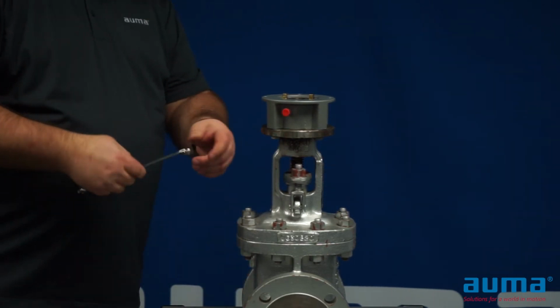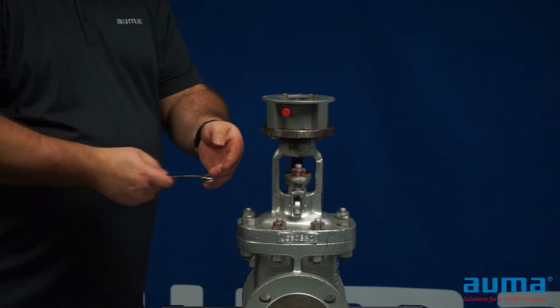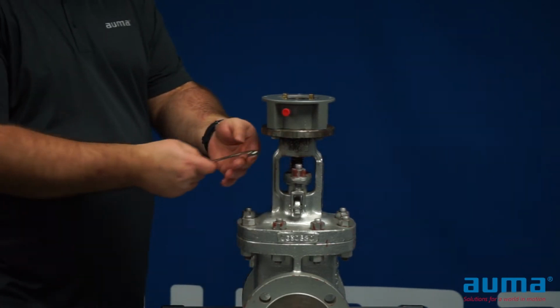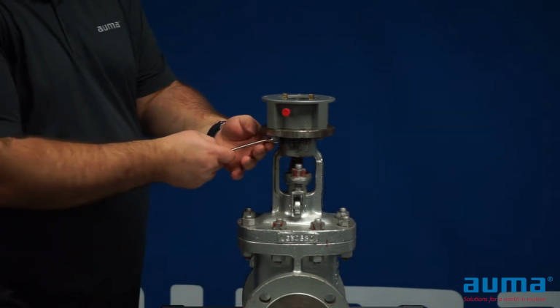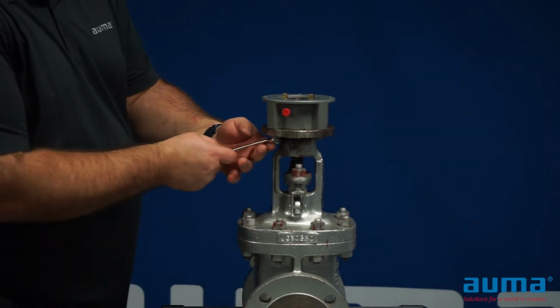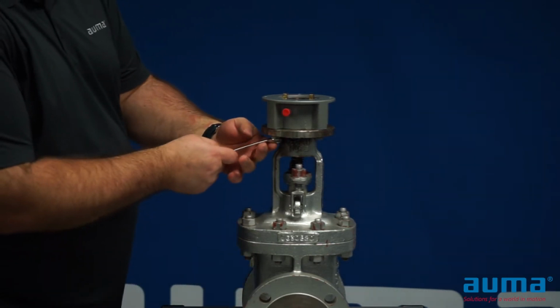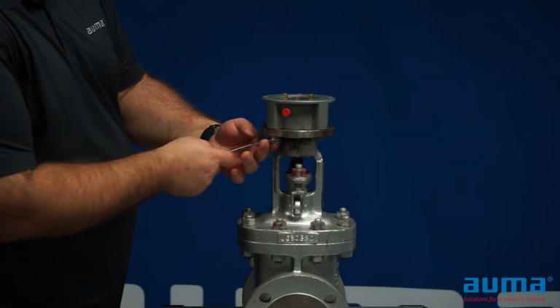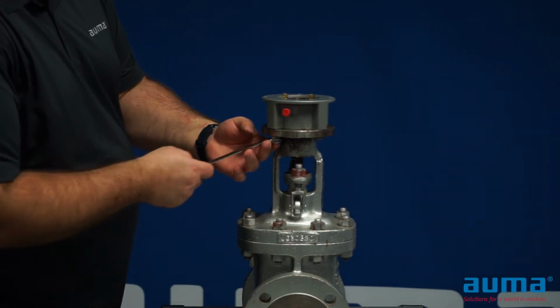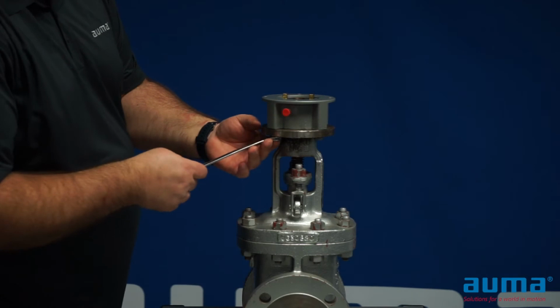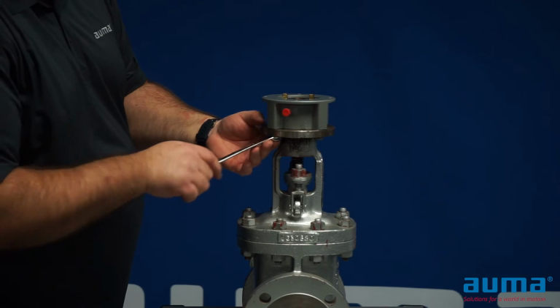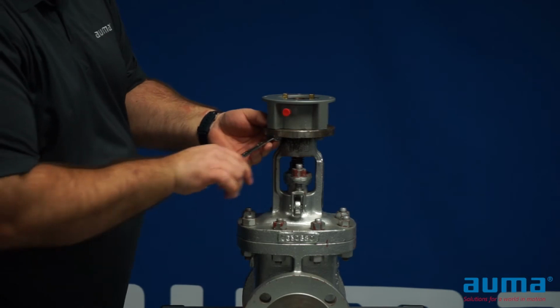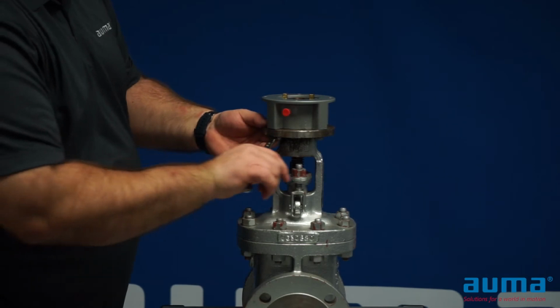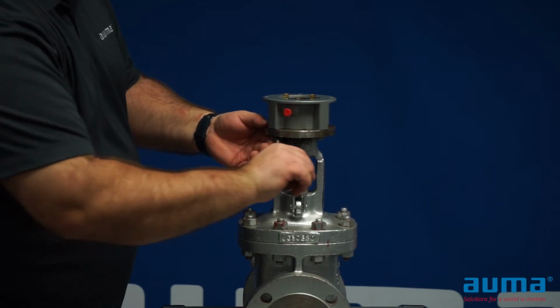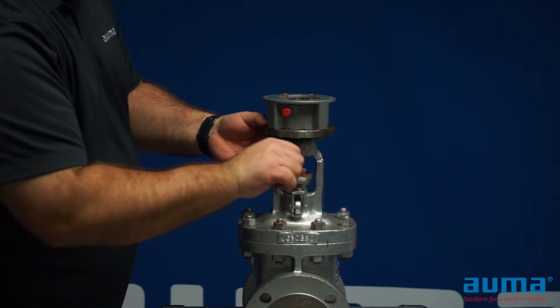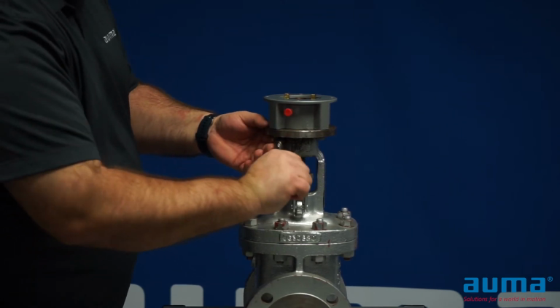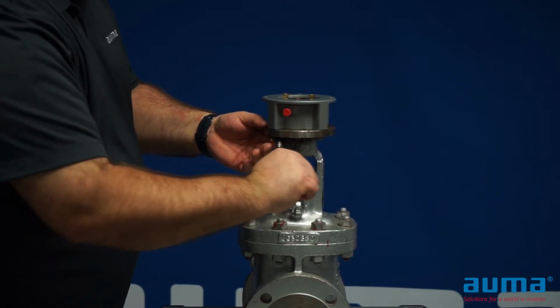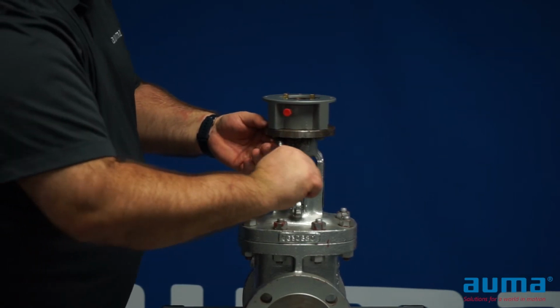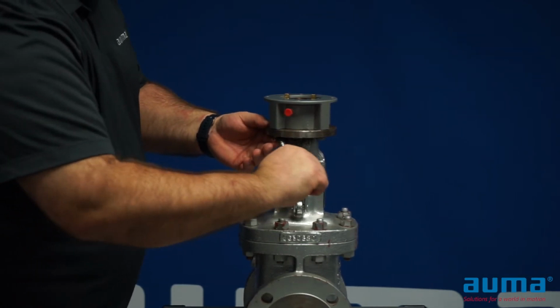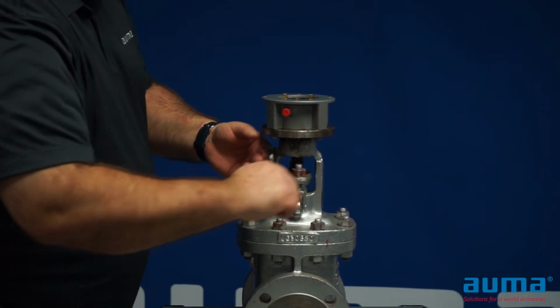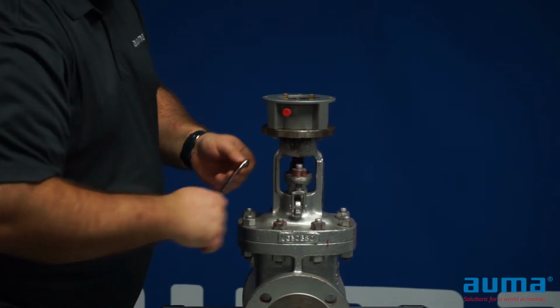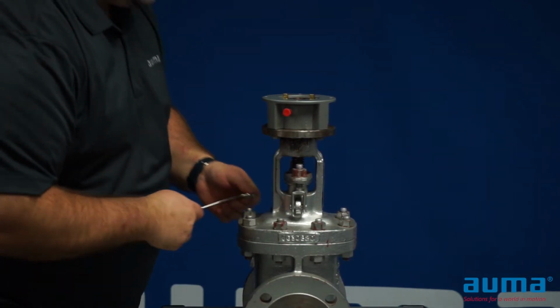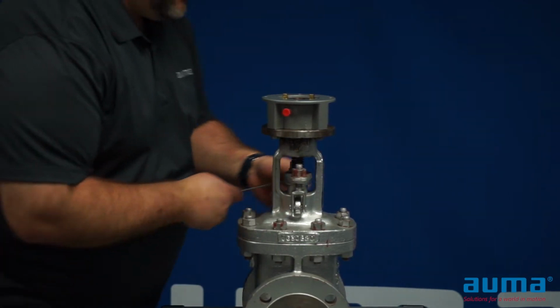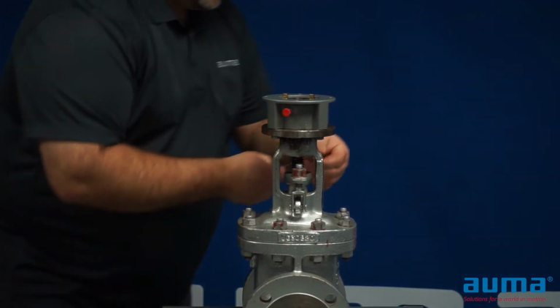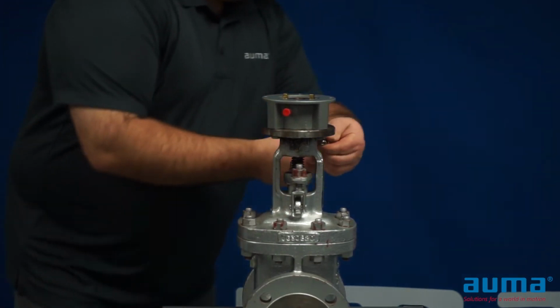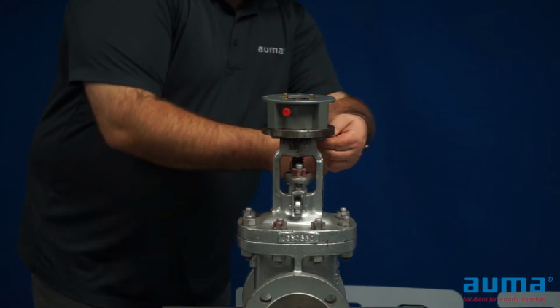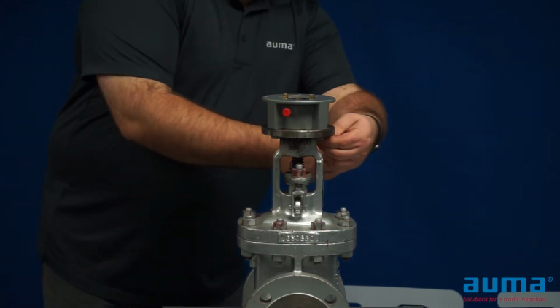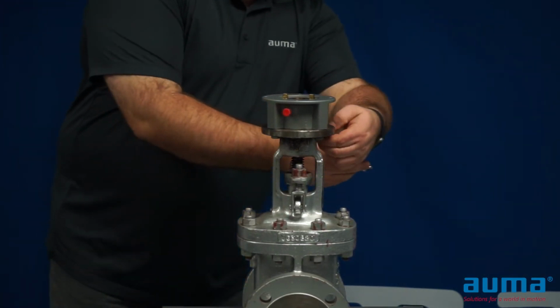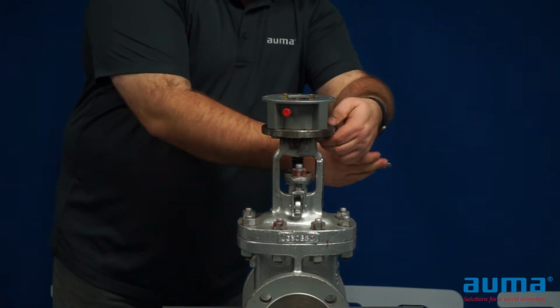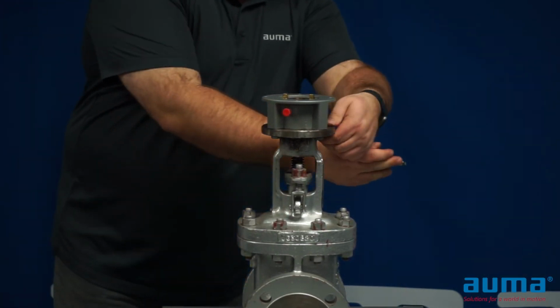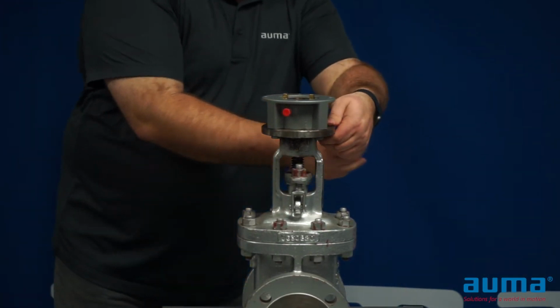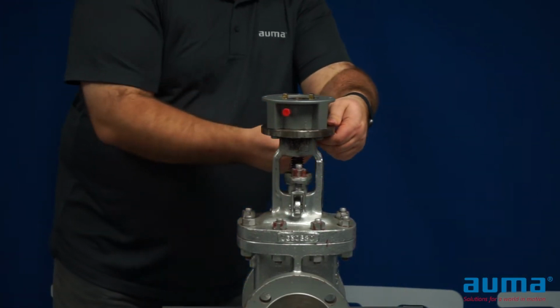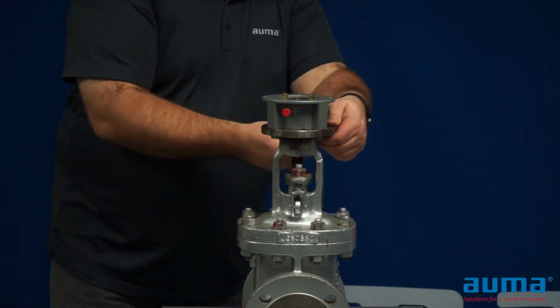Tighten these bolts to the proper torque and cross-pattern style.